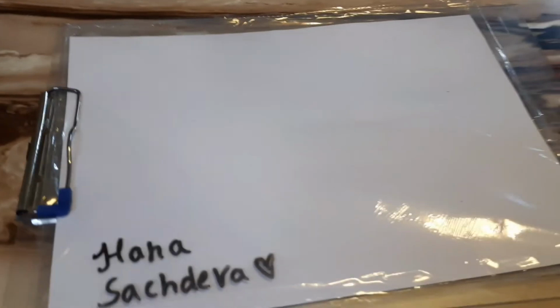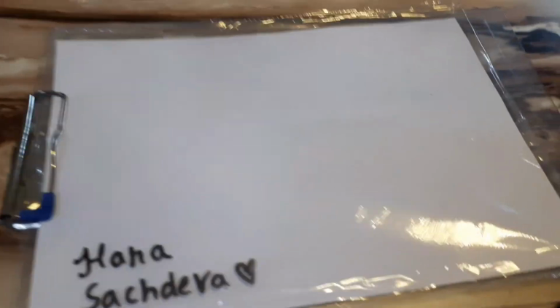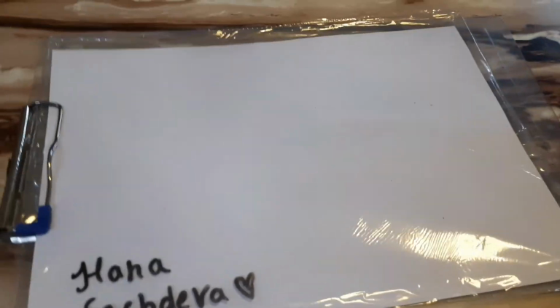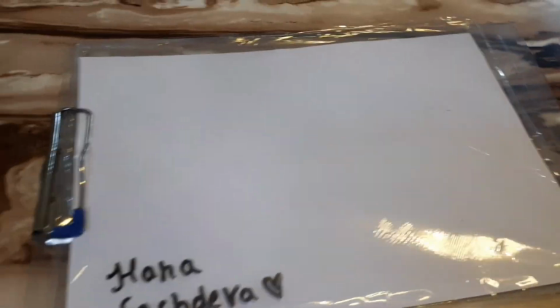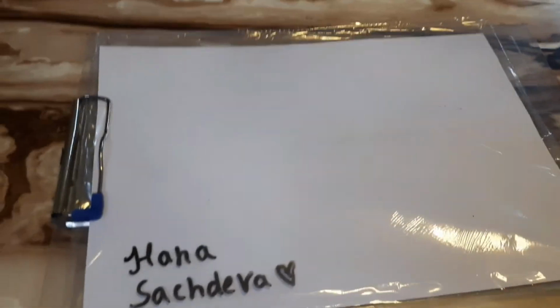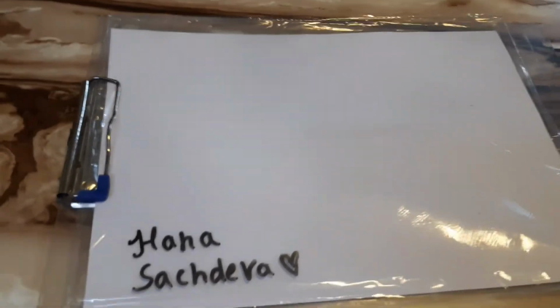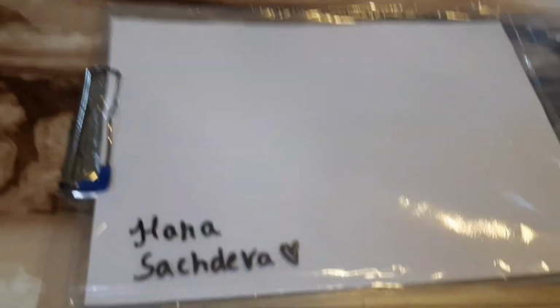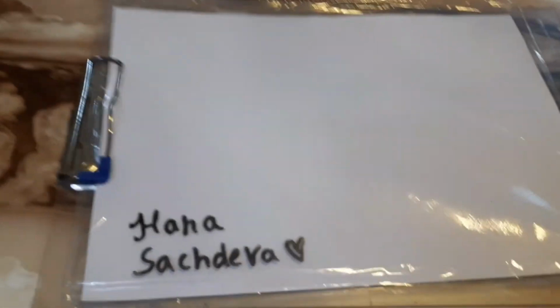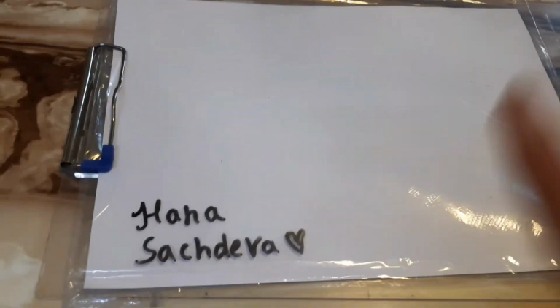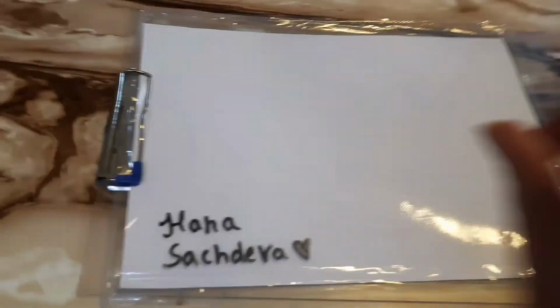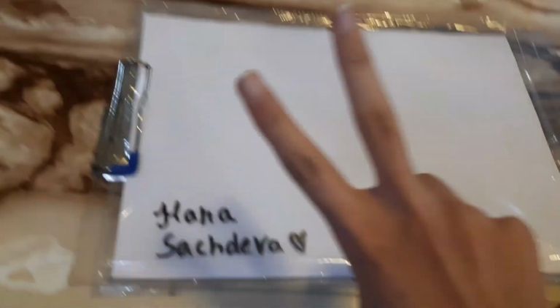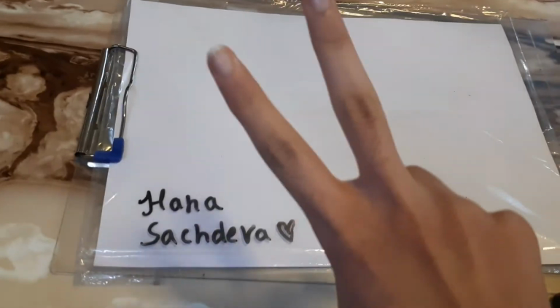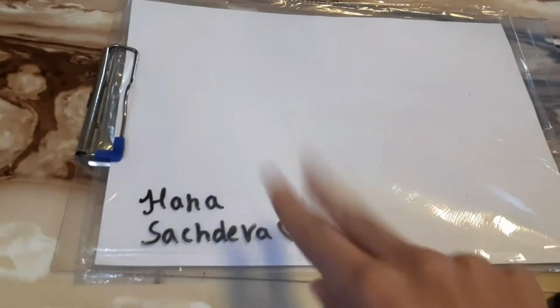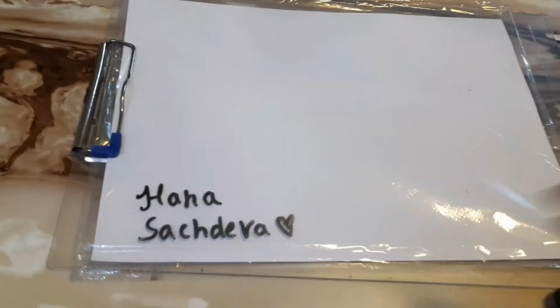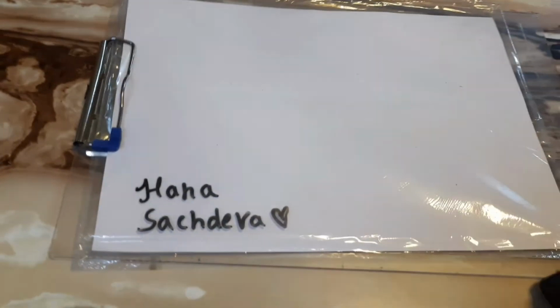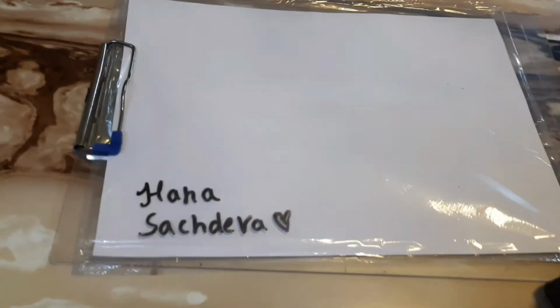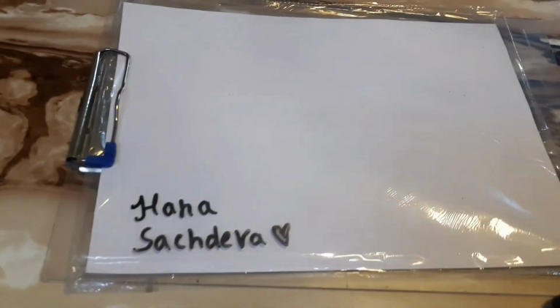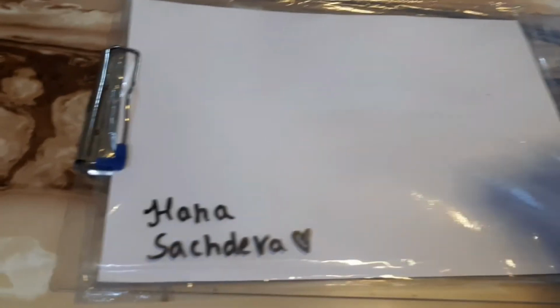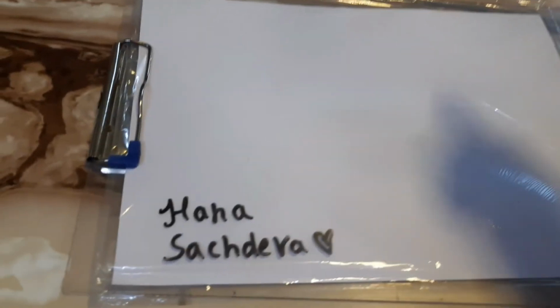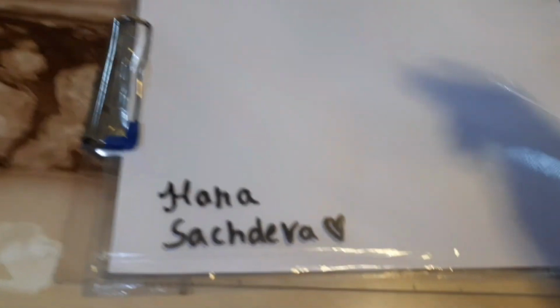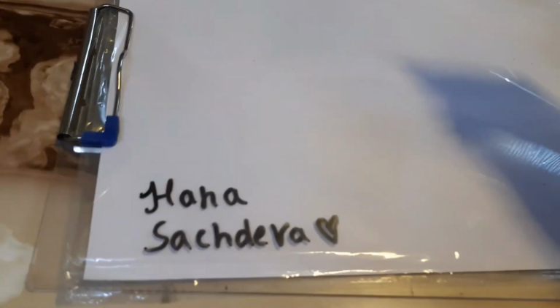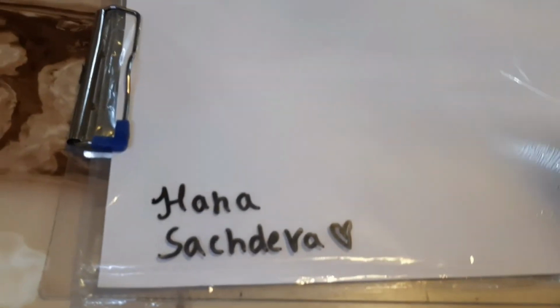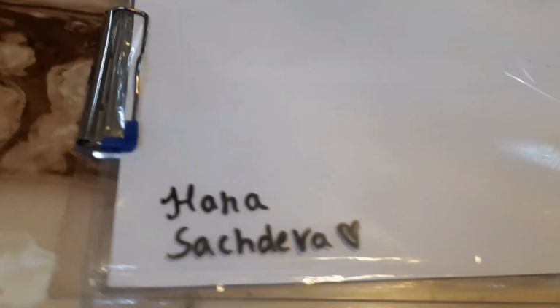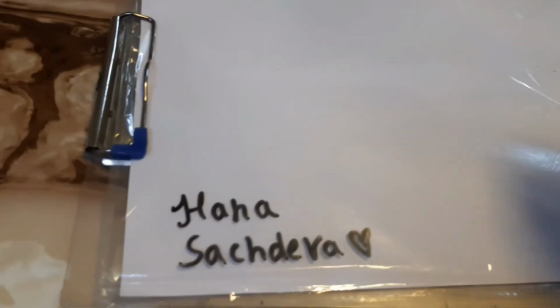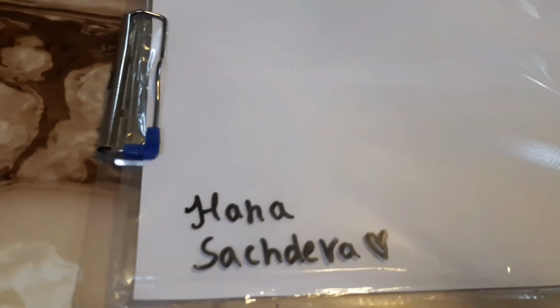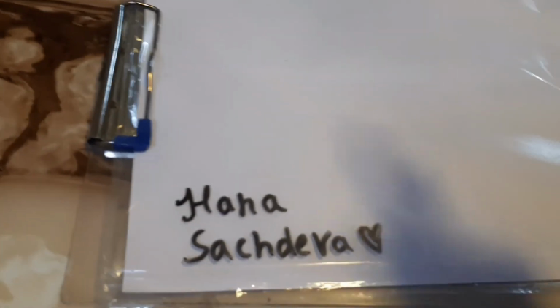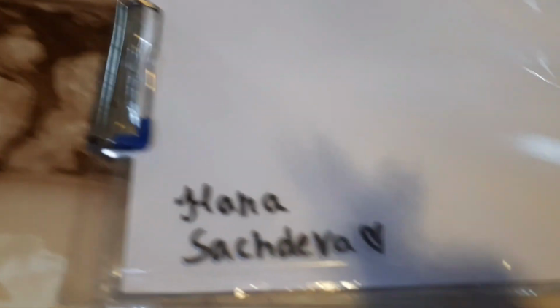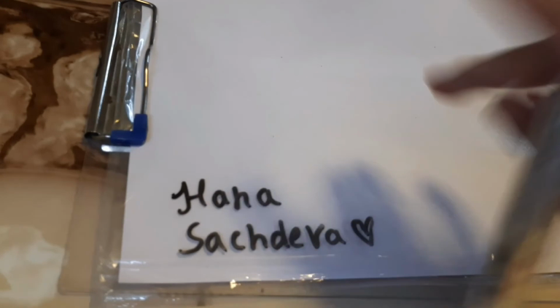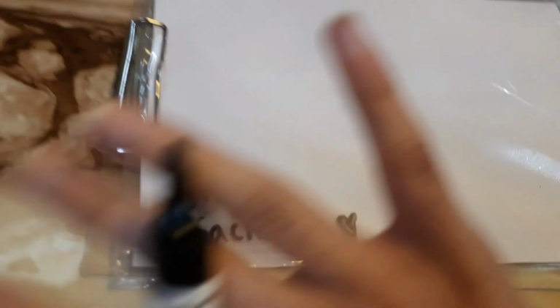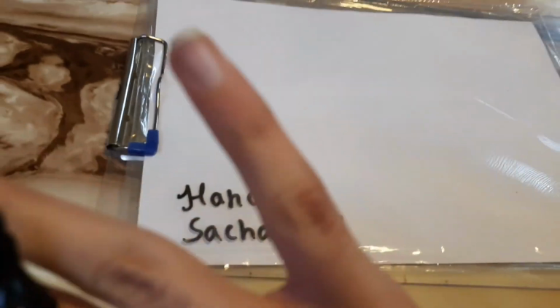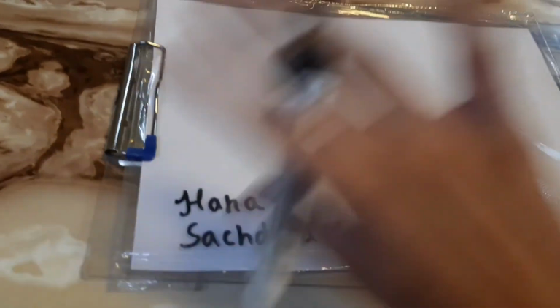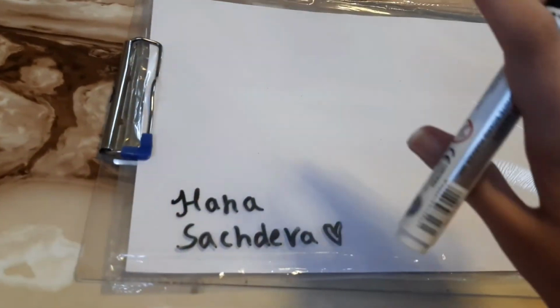And that's the video — how you can make a whiteboard in two minutes. Bye!